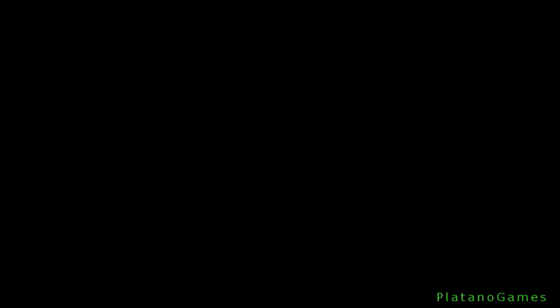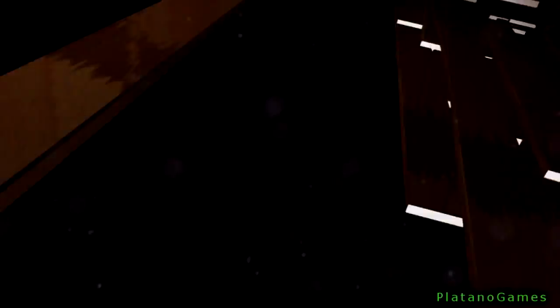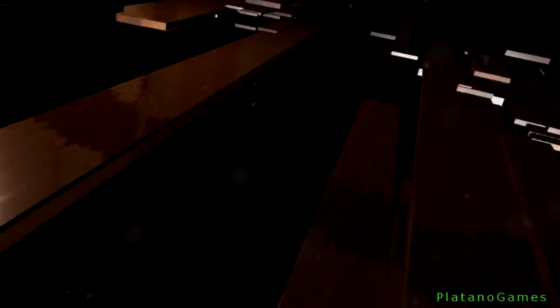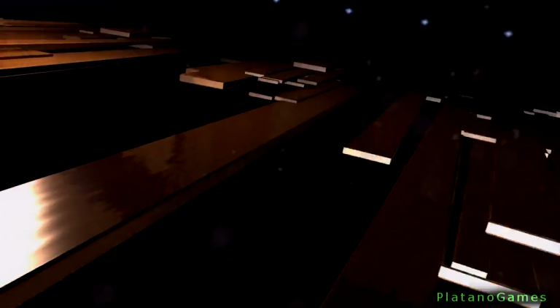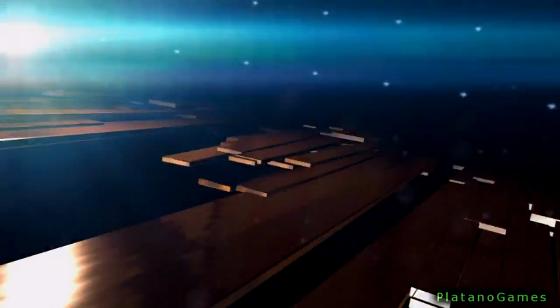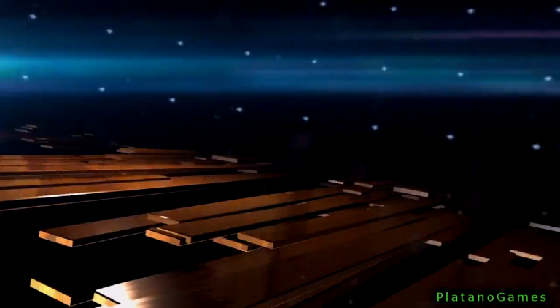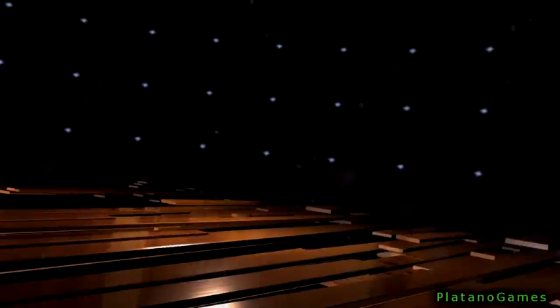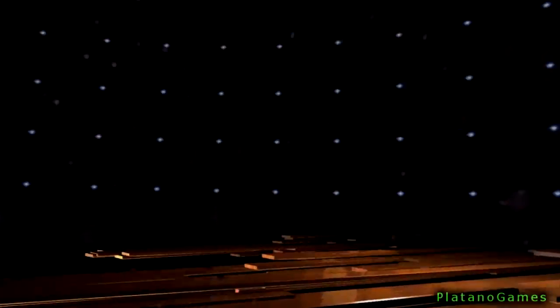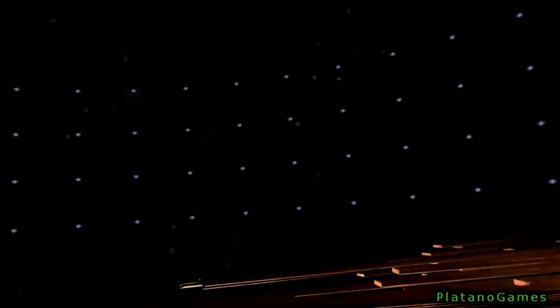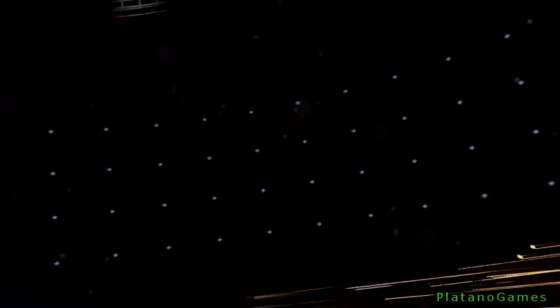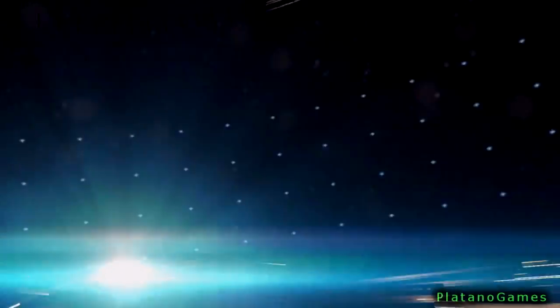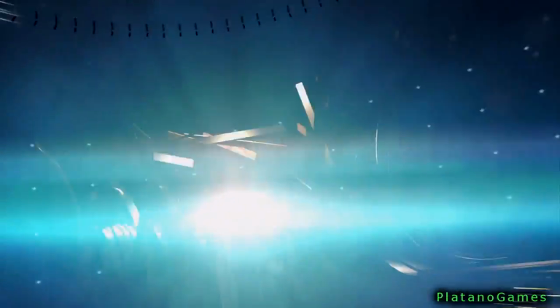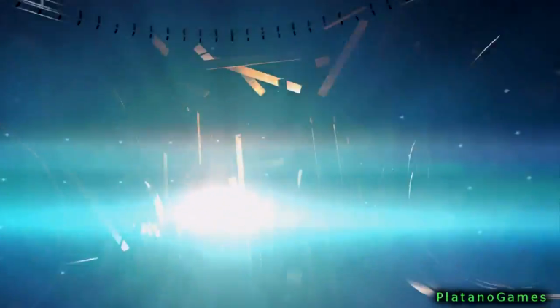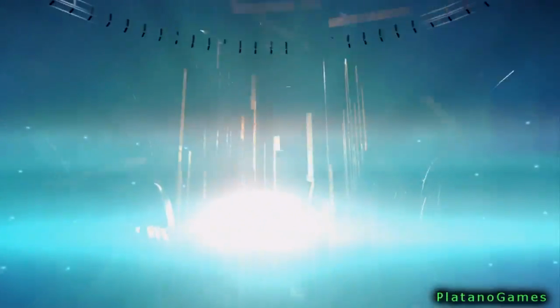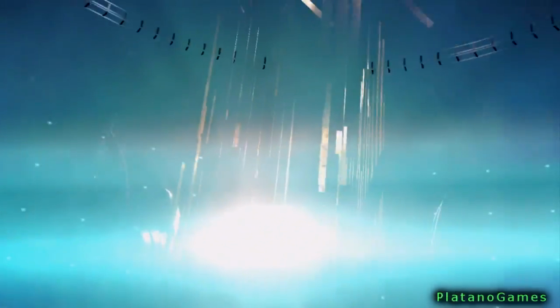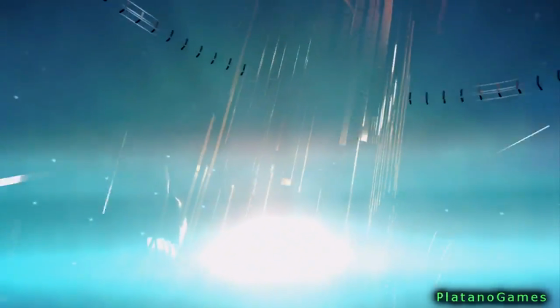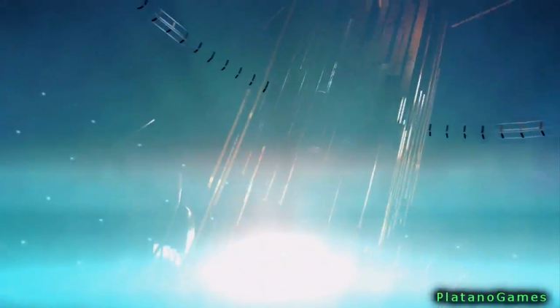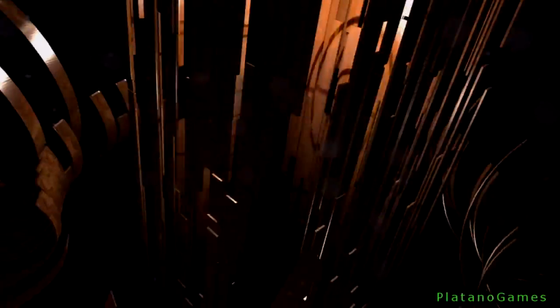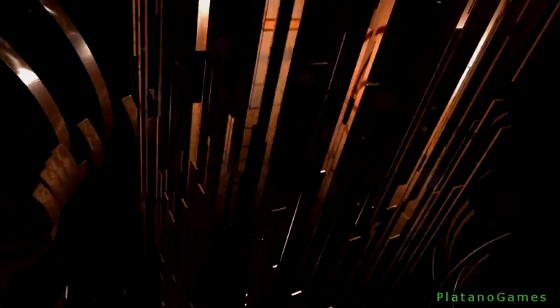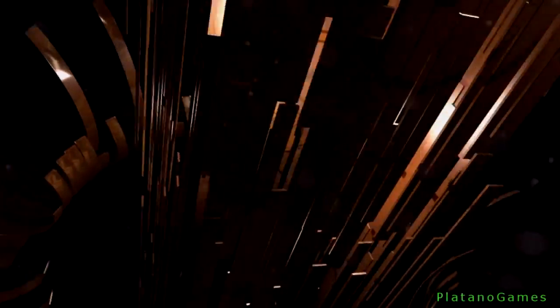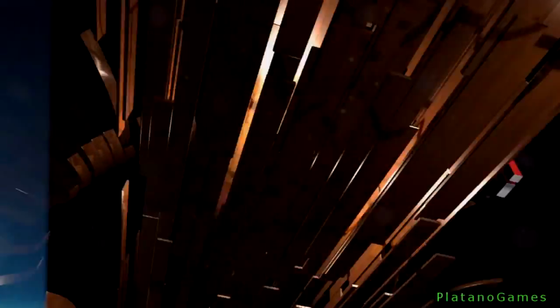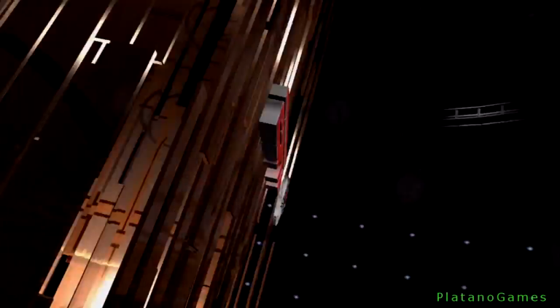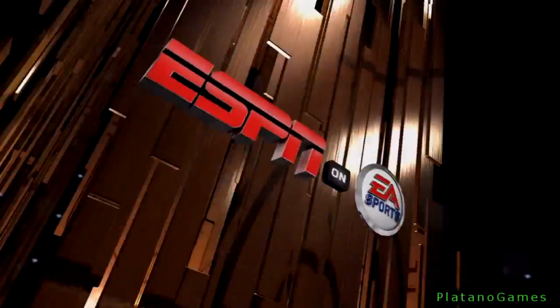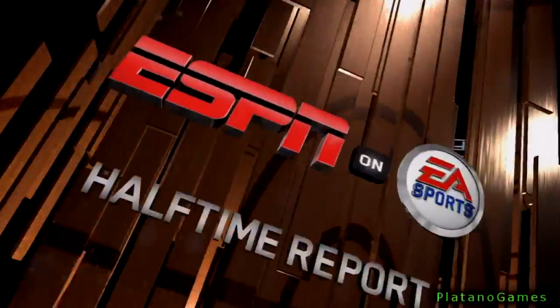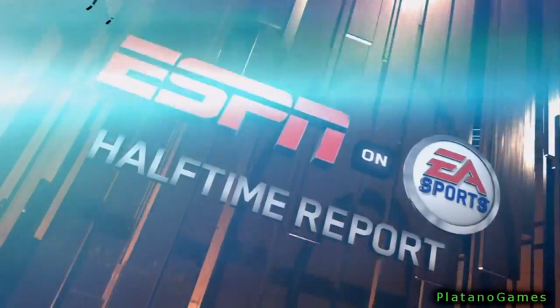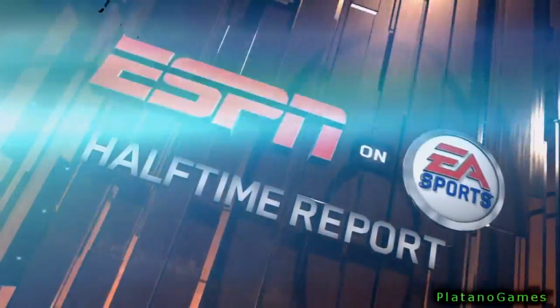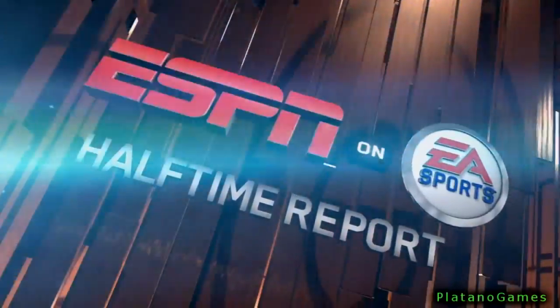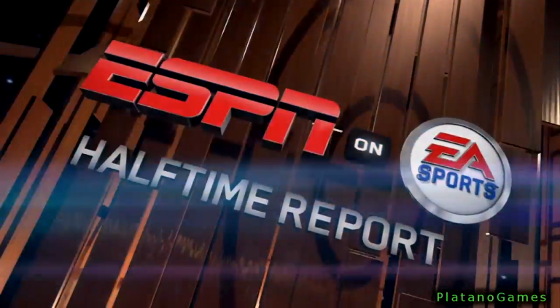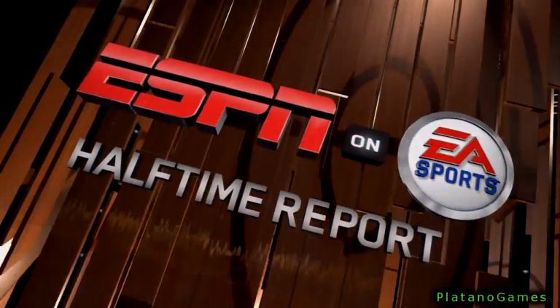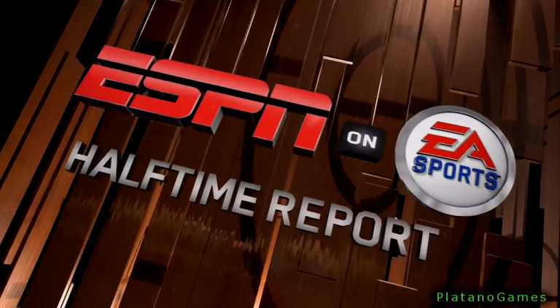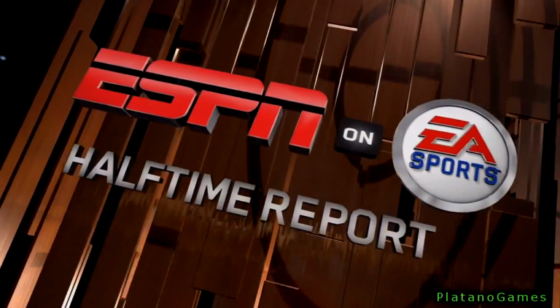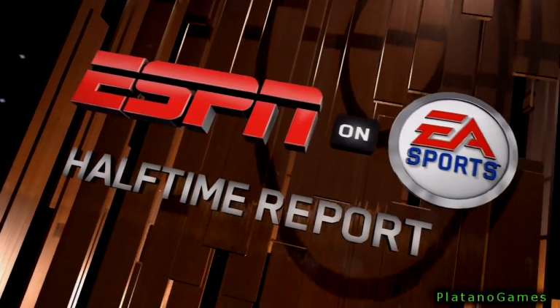It's time for the EA Sports Halftime Report. I'm your host, Jalen Rose.